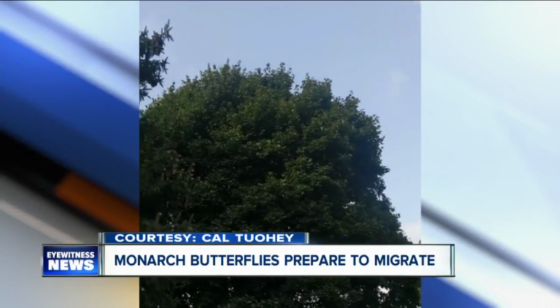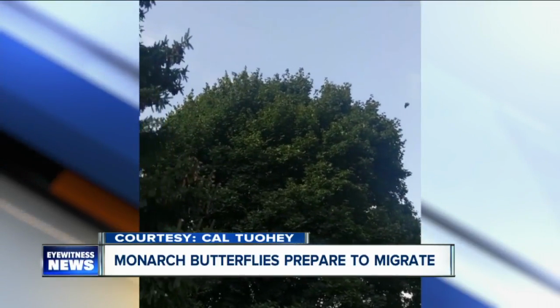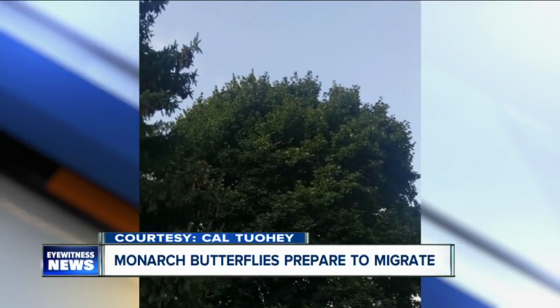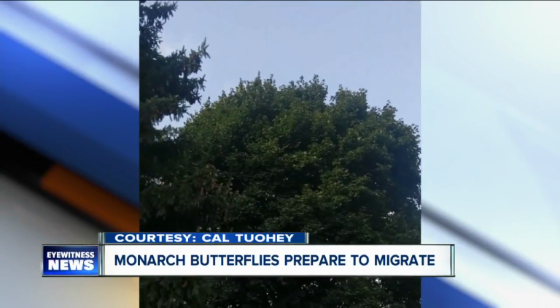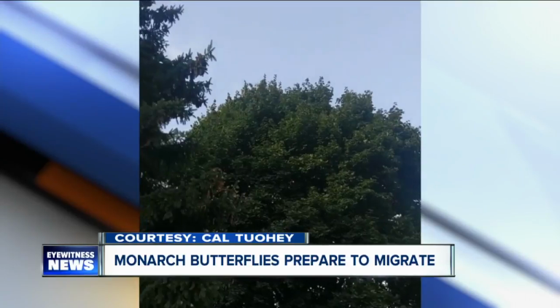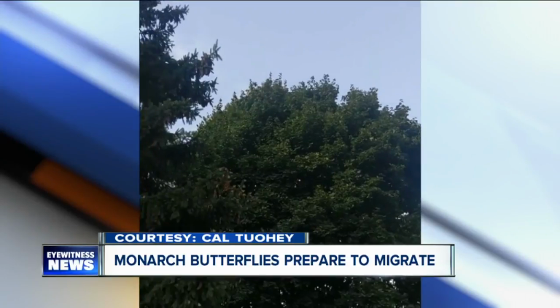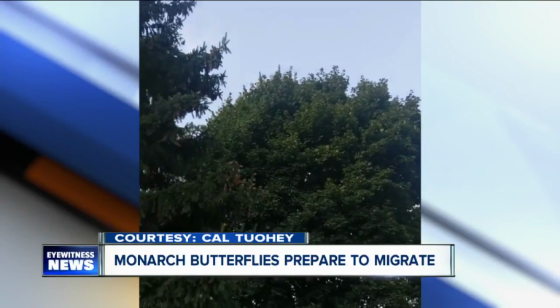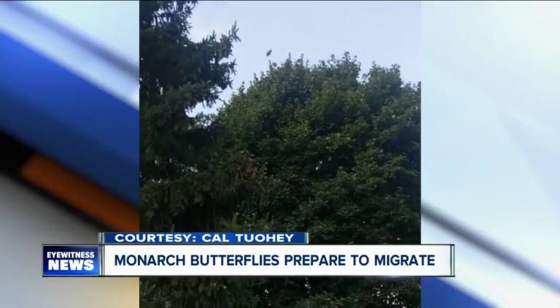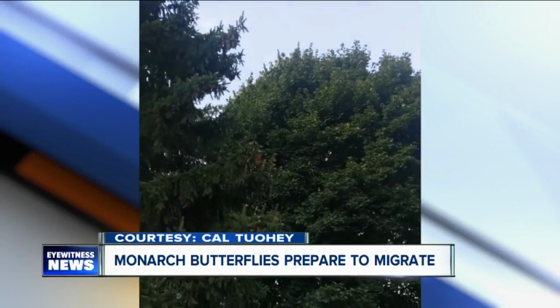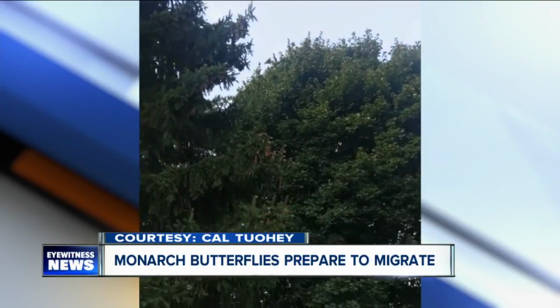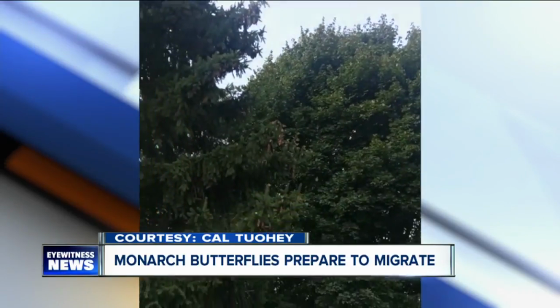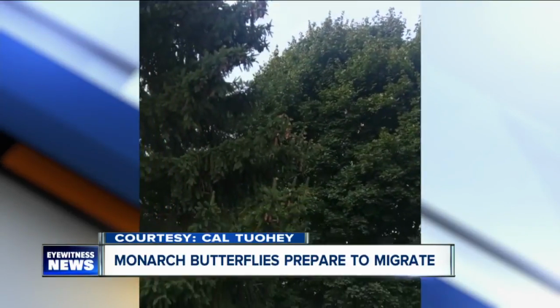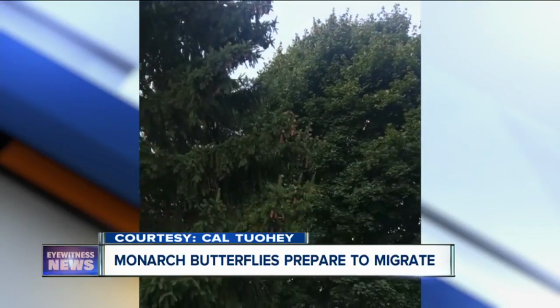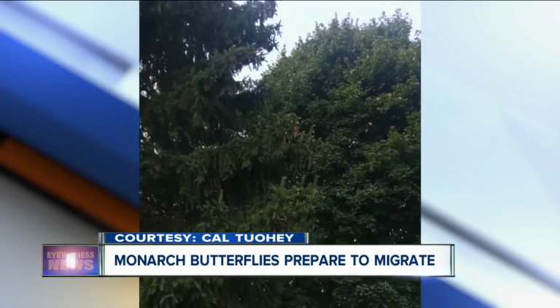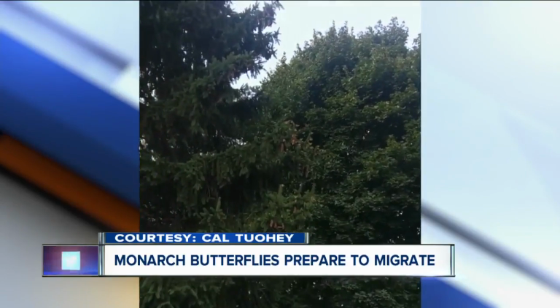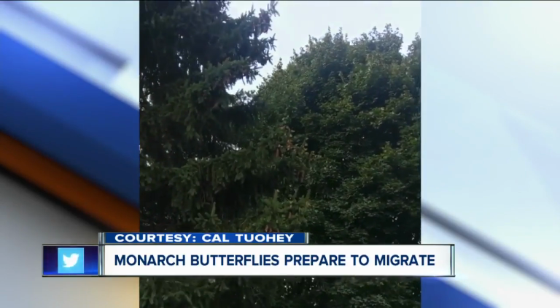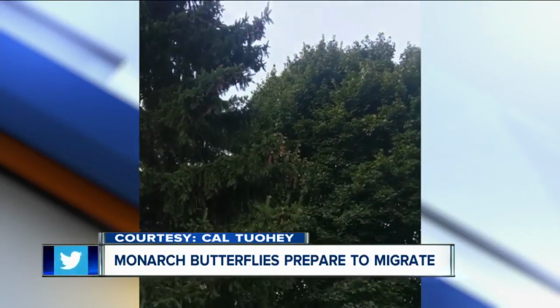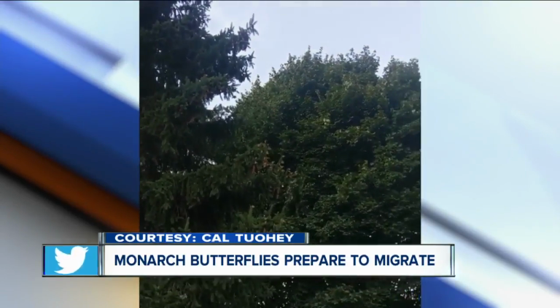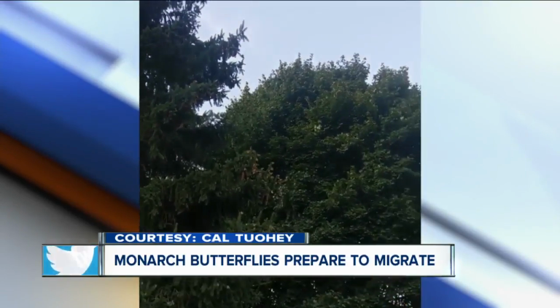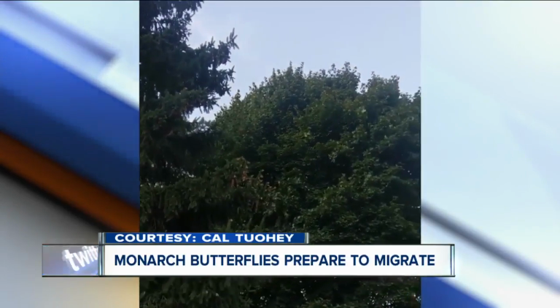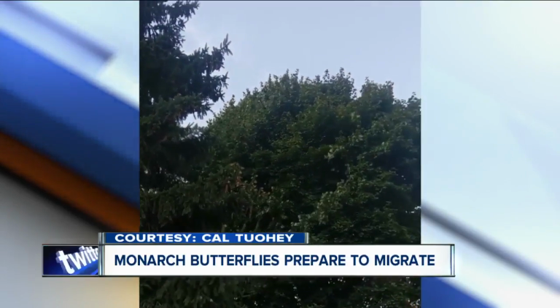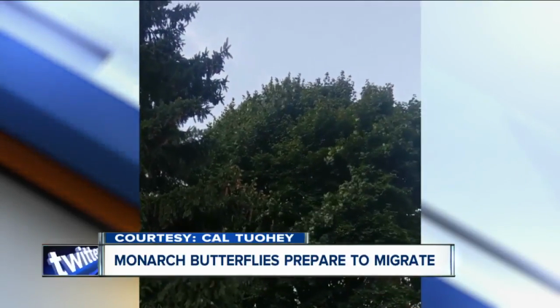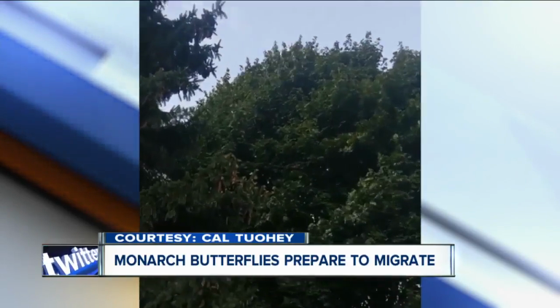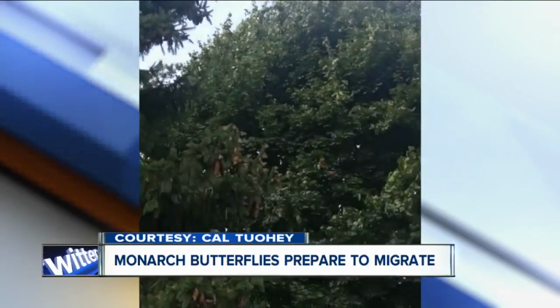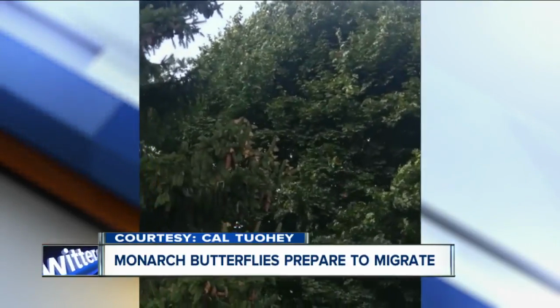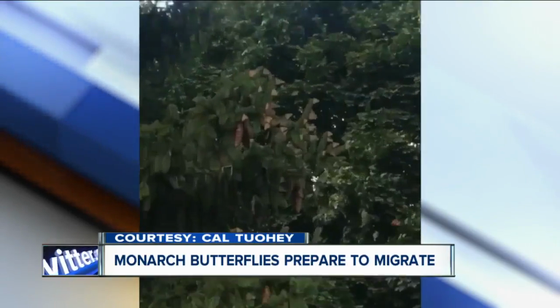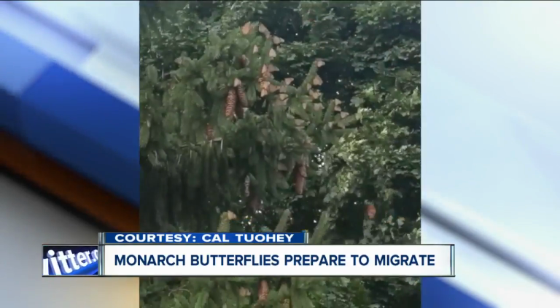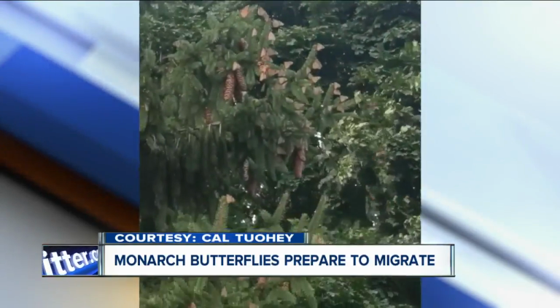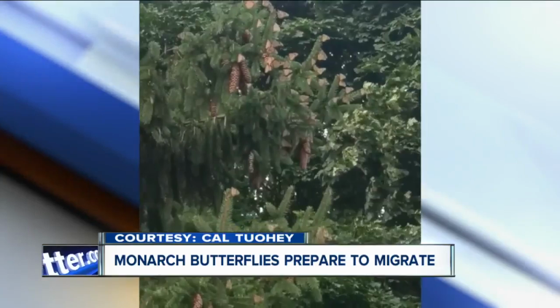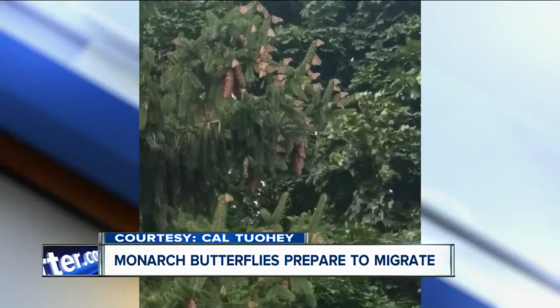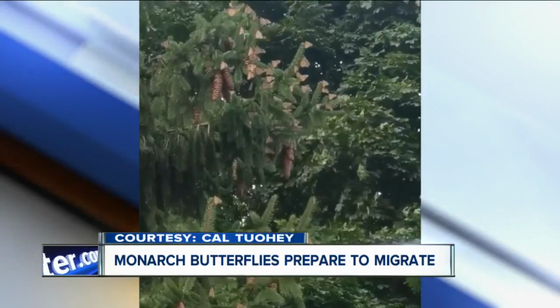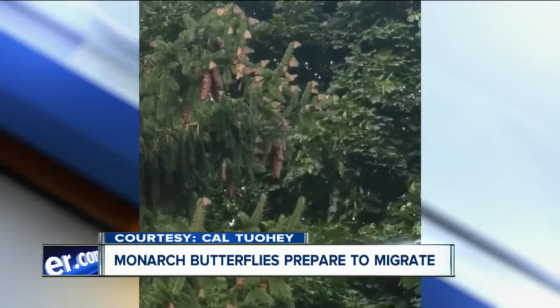You can check out a monarch release event tomorrow at the Clarence Farmers Market. That starts at 10:45 a.m. It's free and it's open to the public.